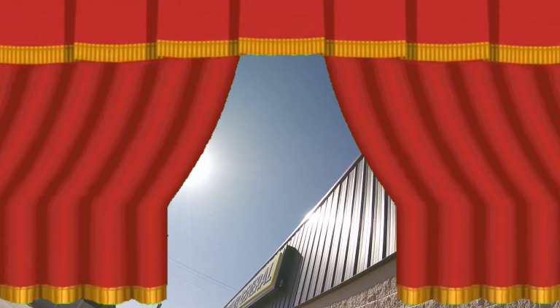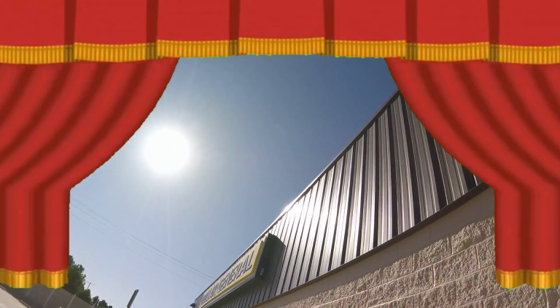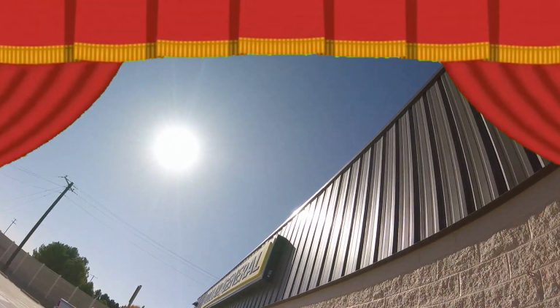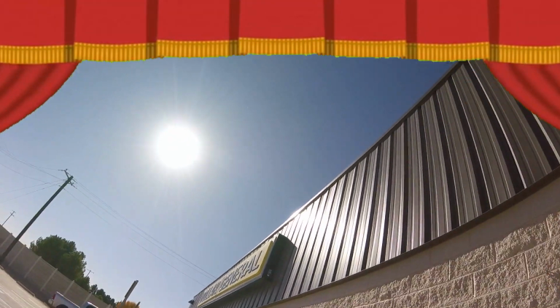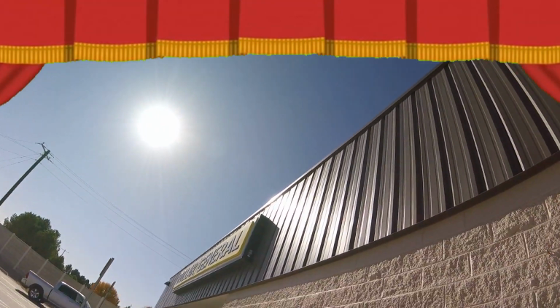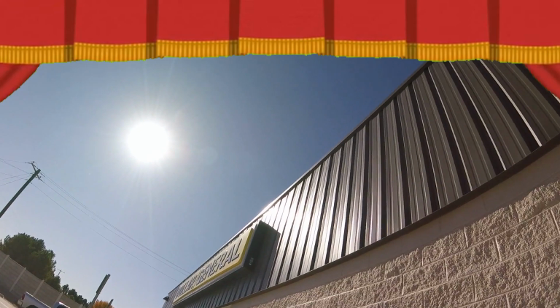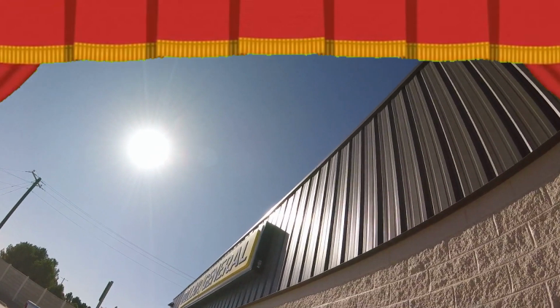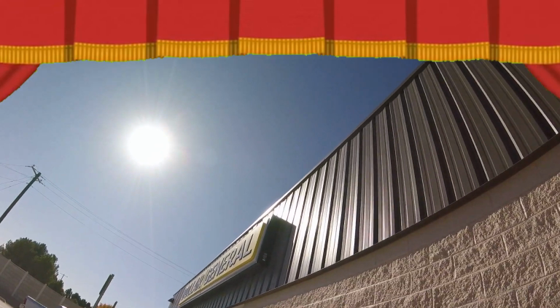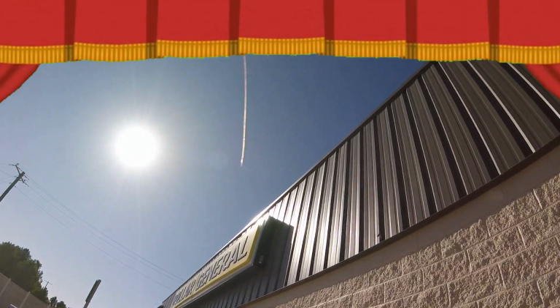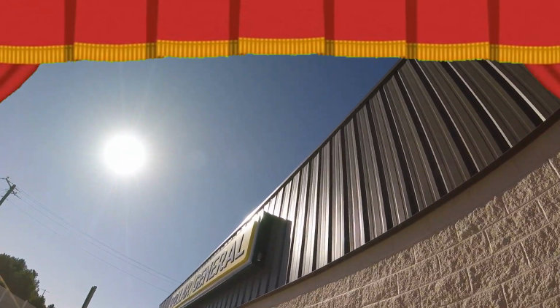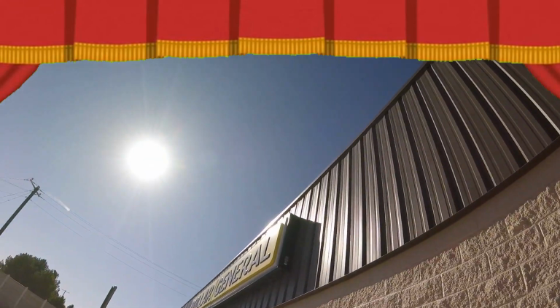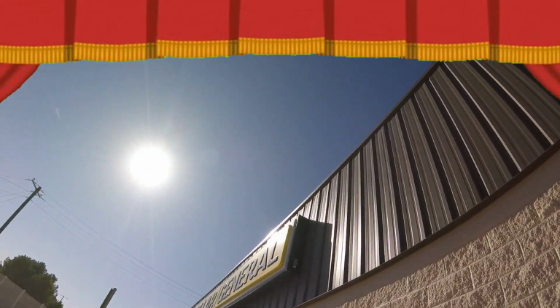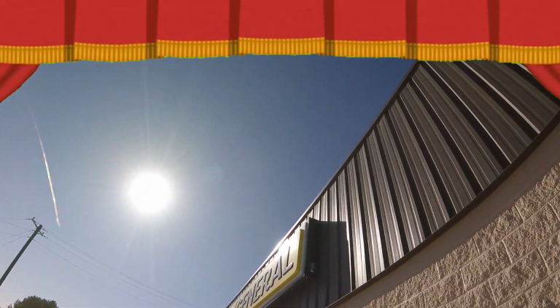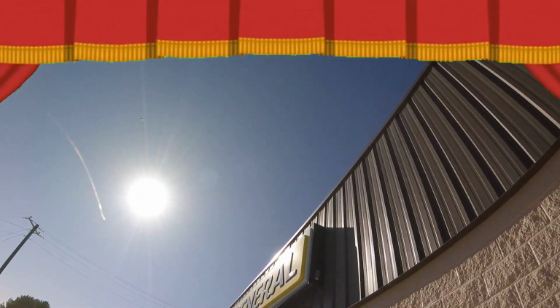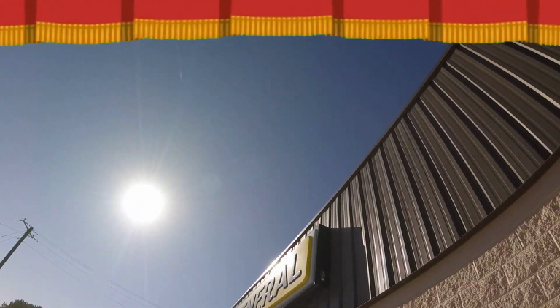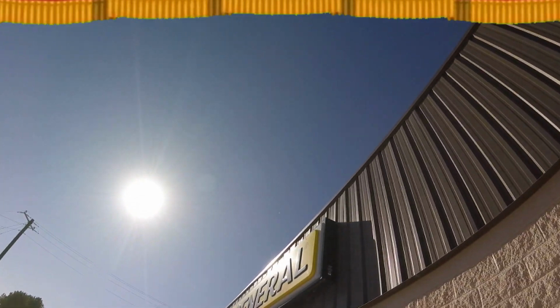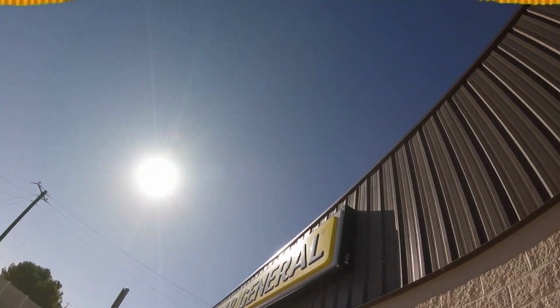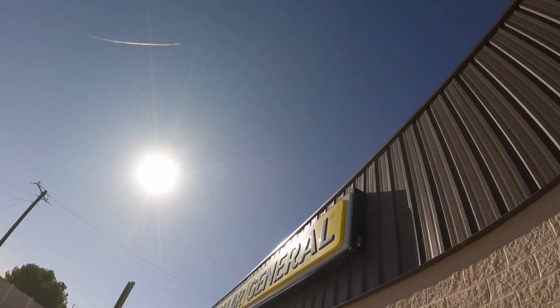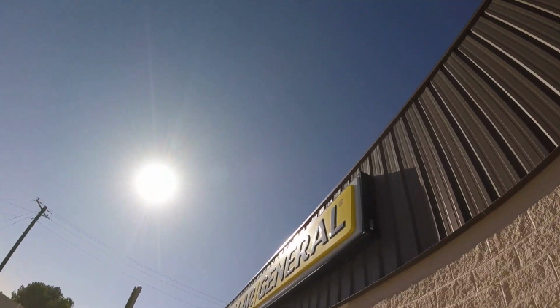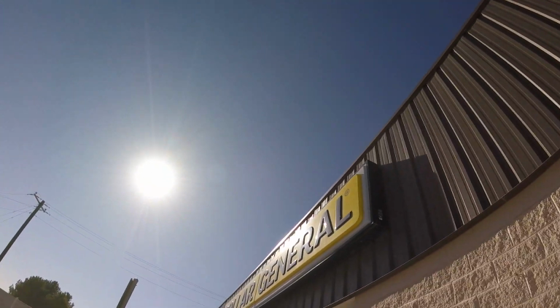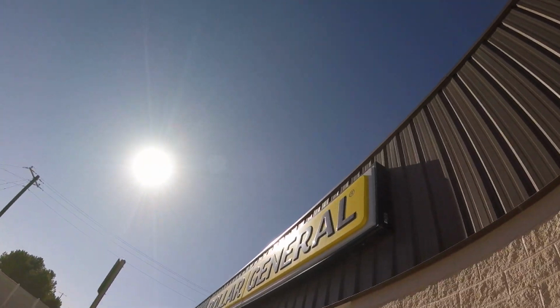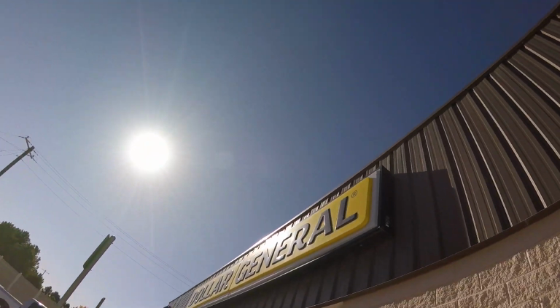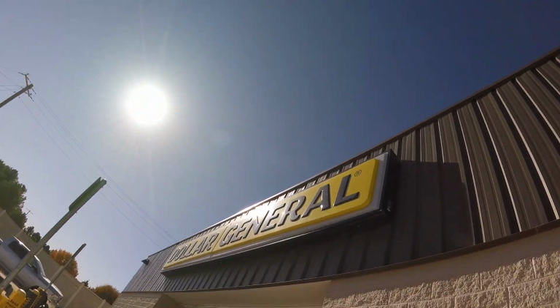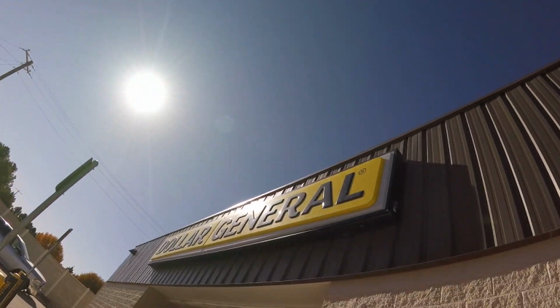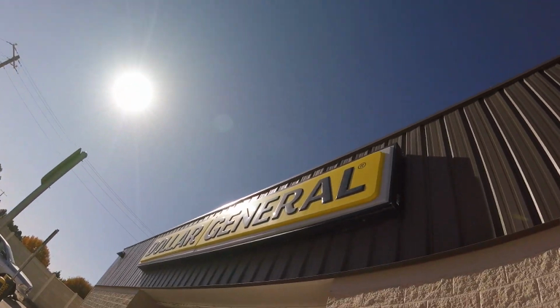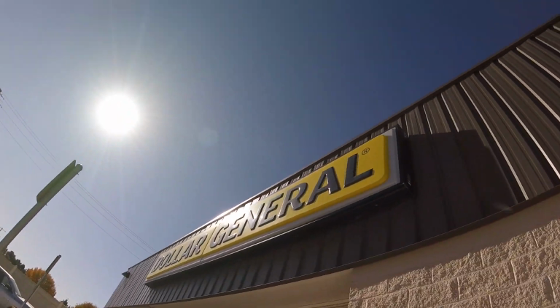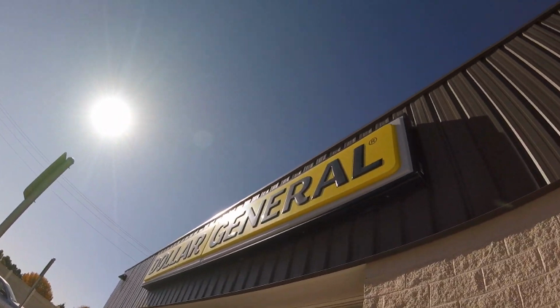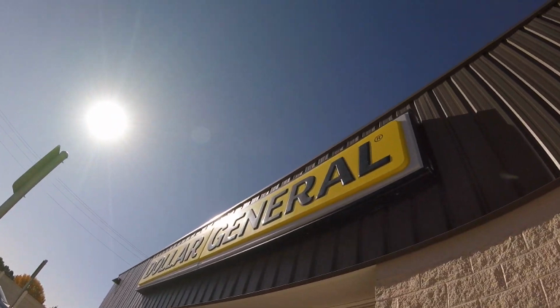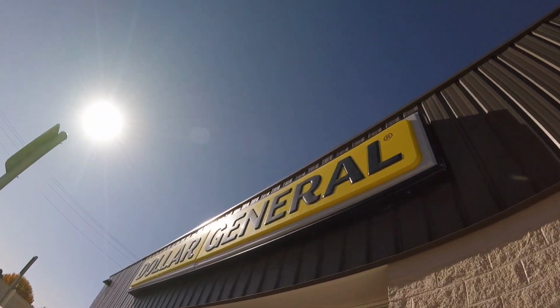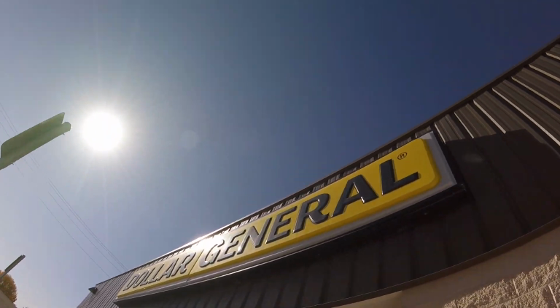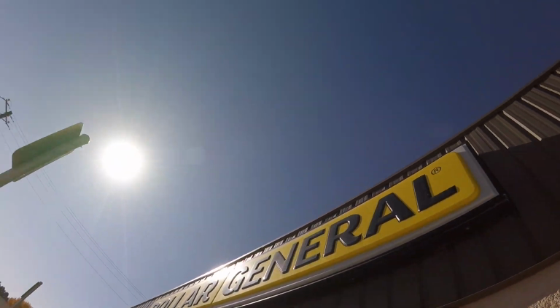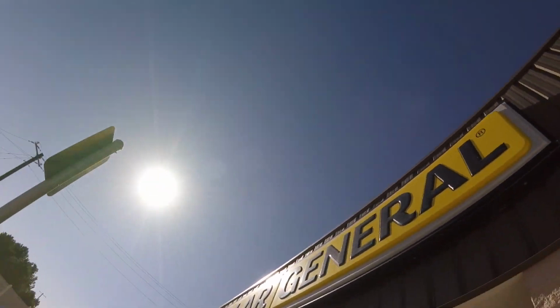We haven't hit this up in a long time. We kind of skipped out on it.